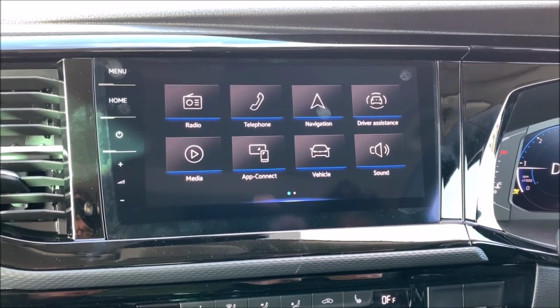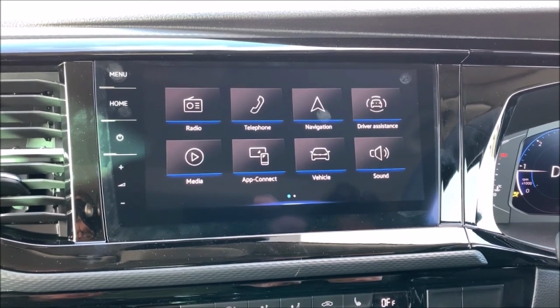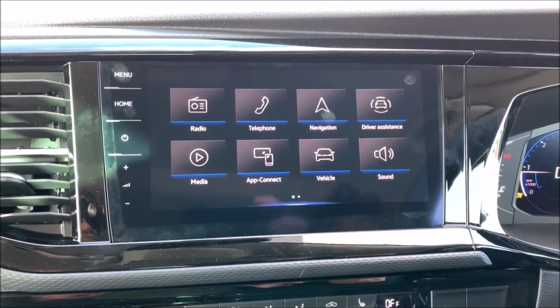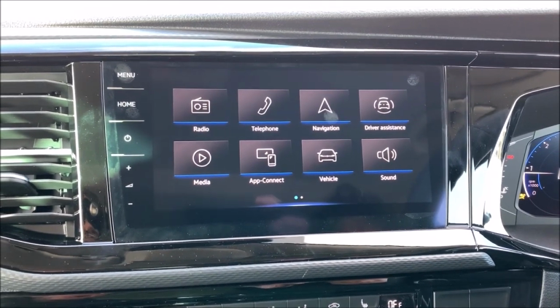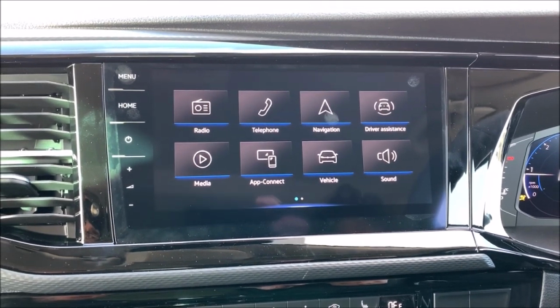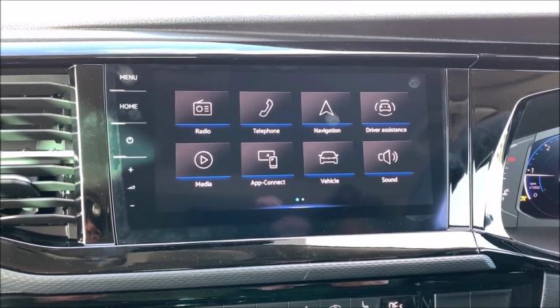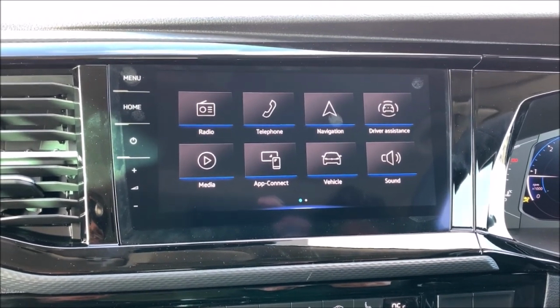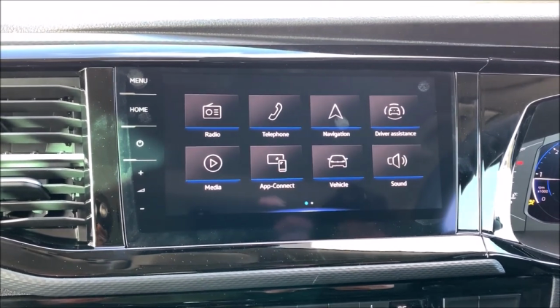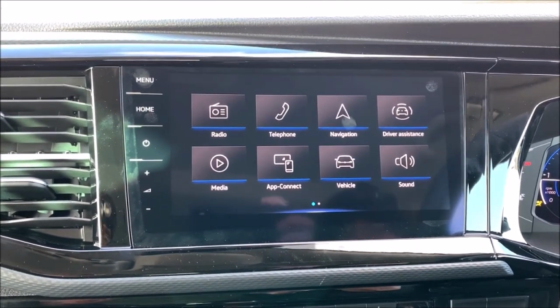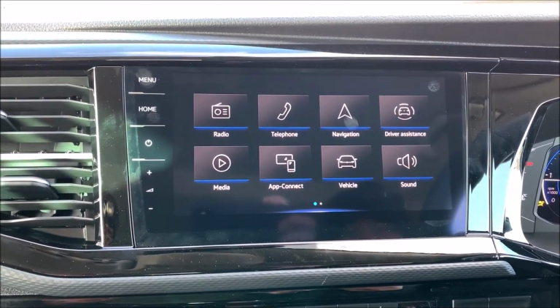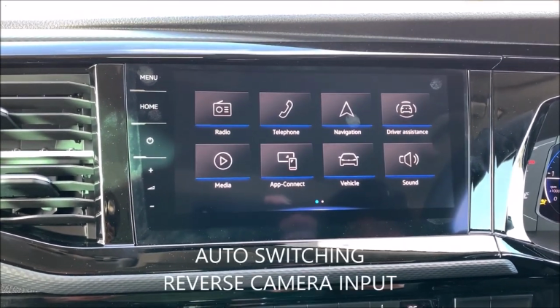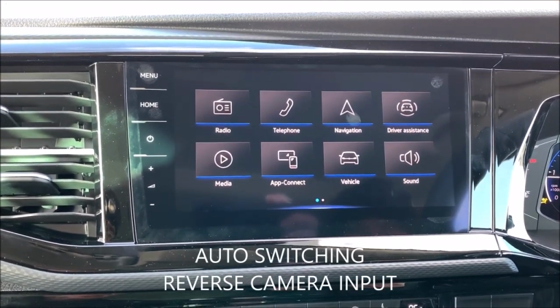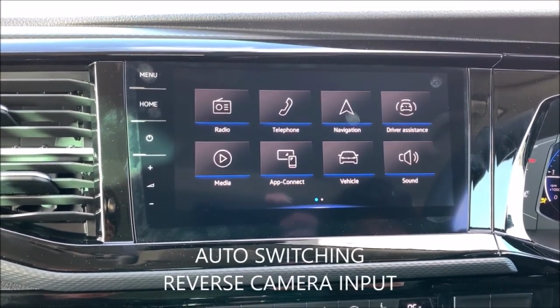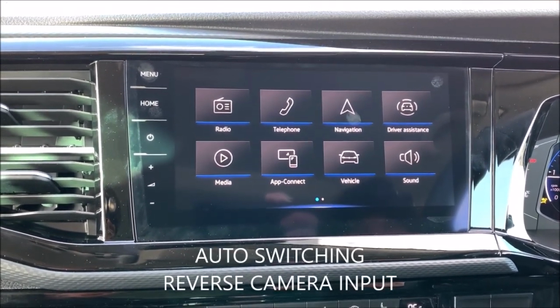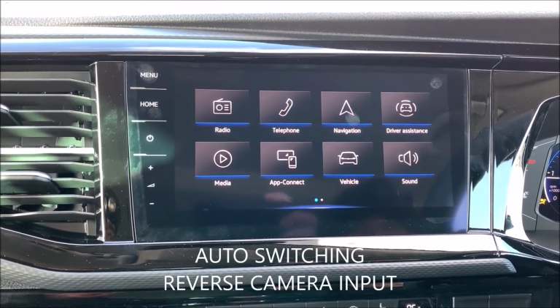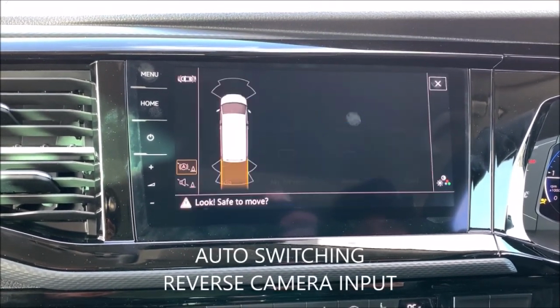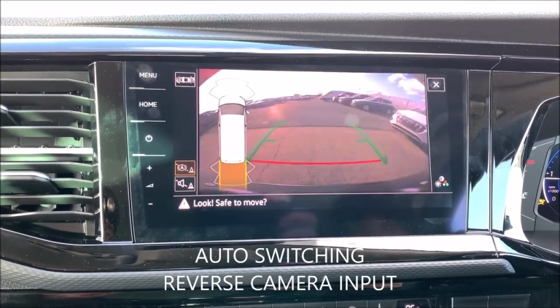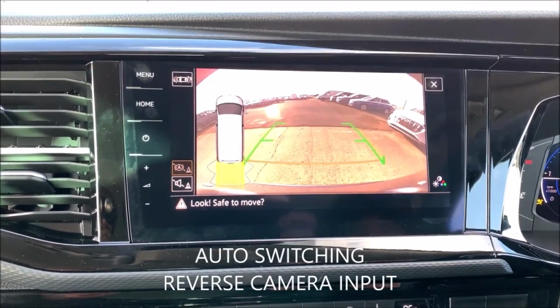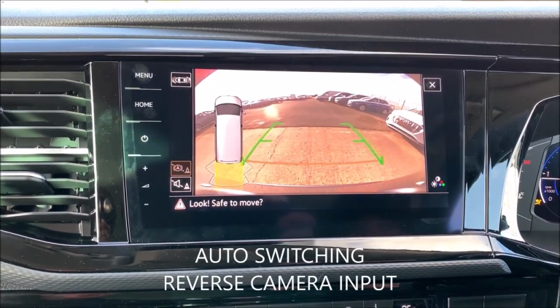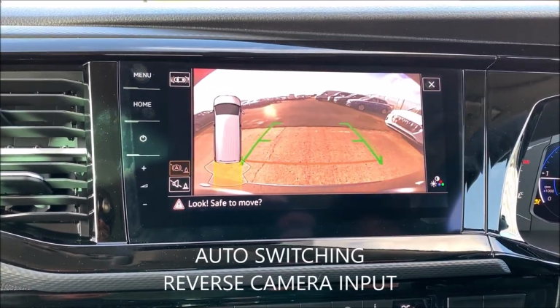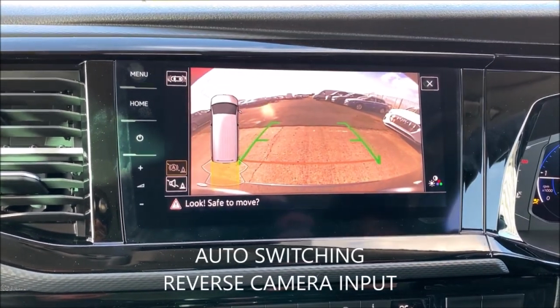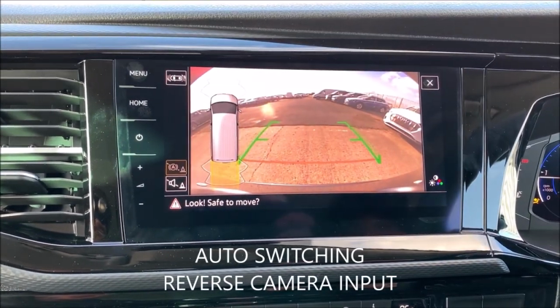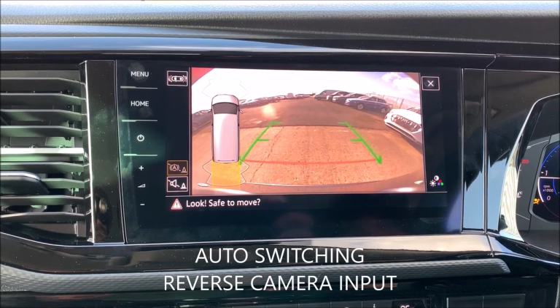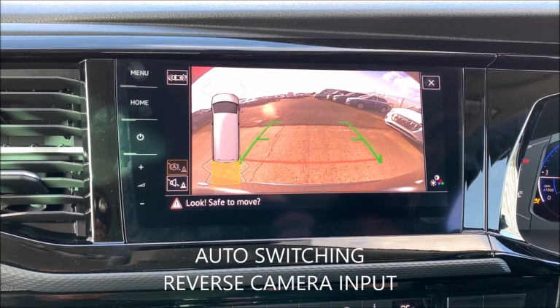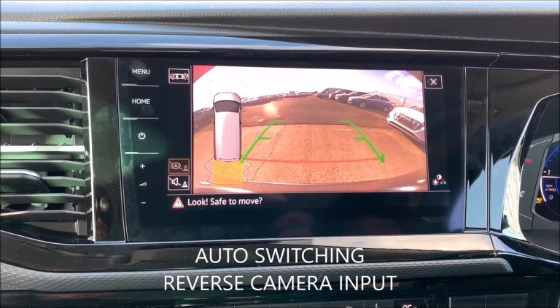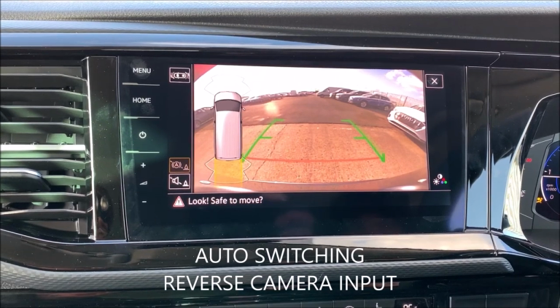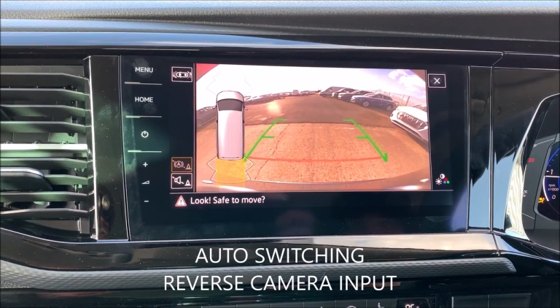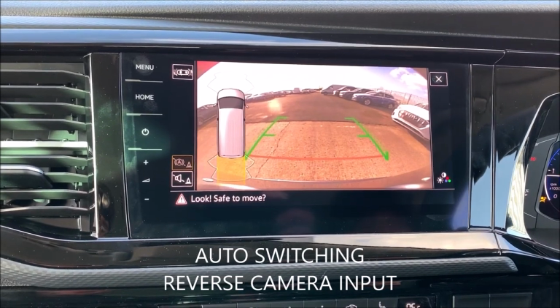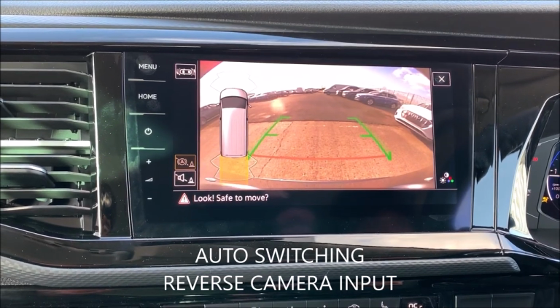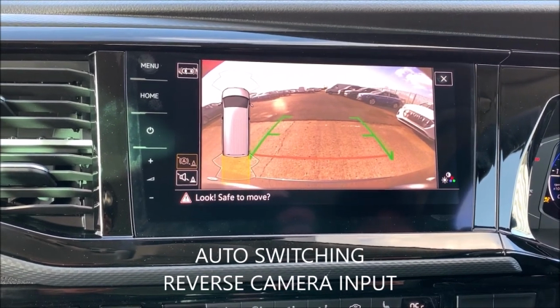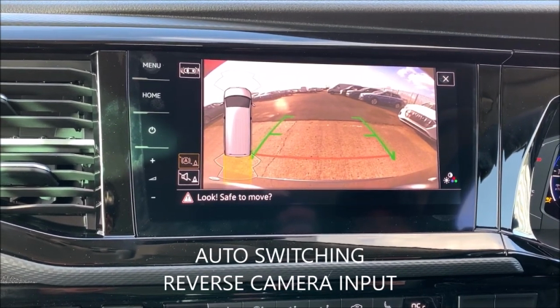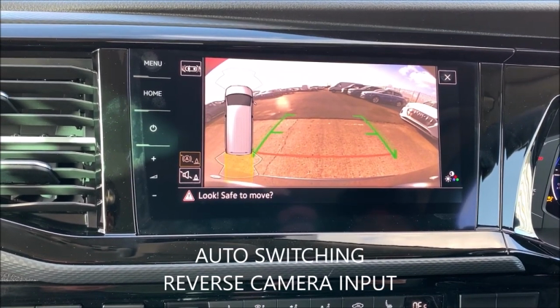If we select reverse, it brings up the OEM camera. Now we come back out of reverse.